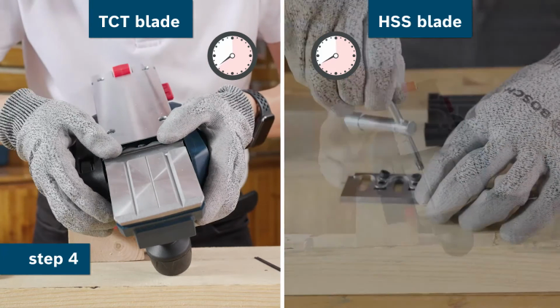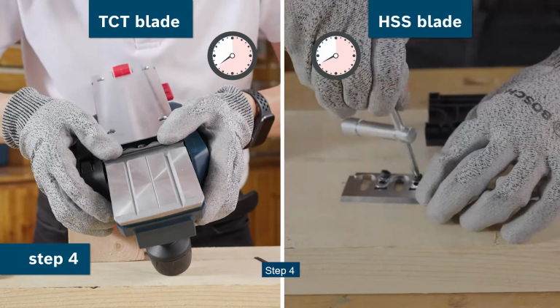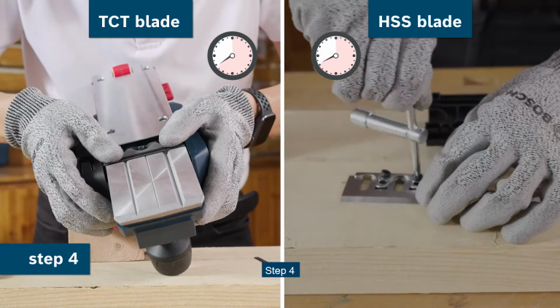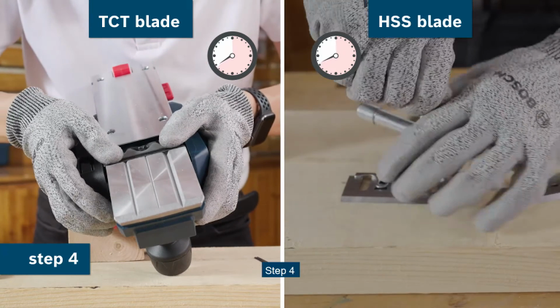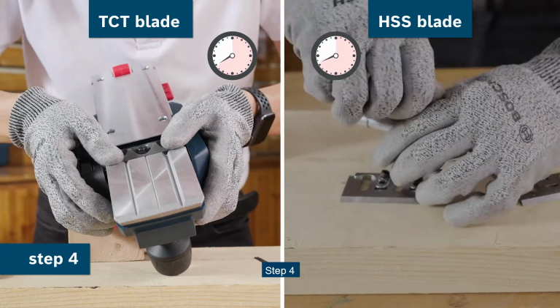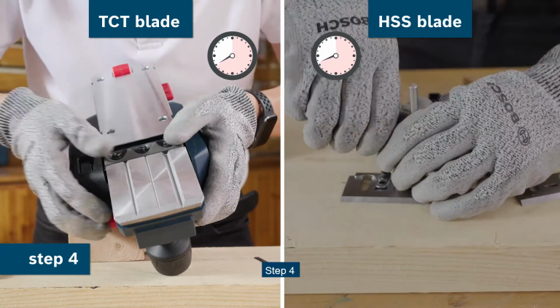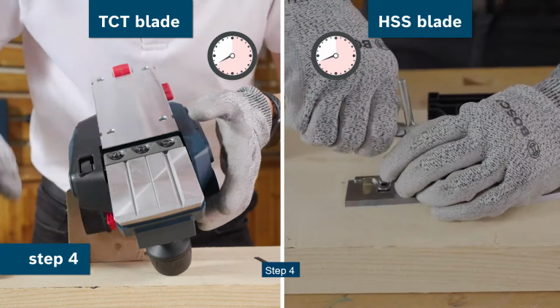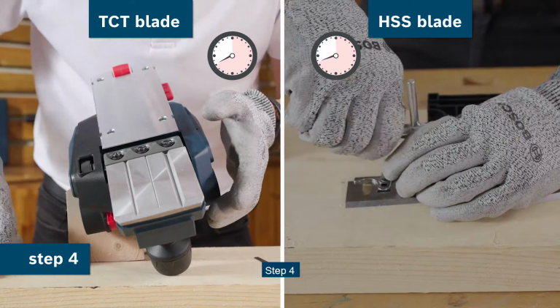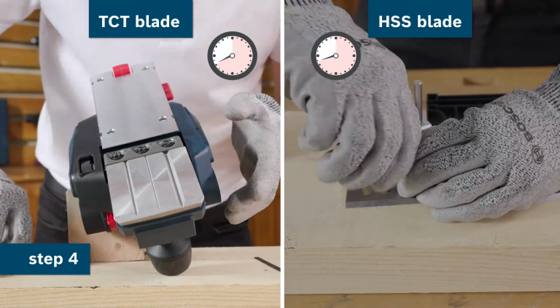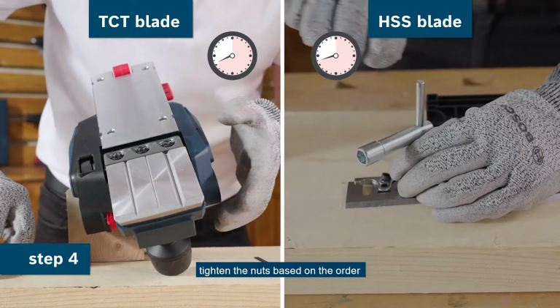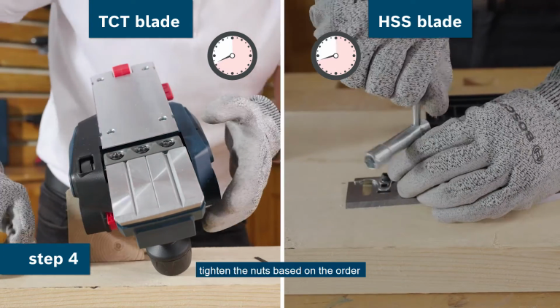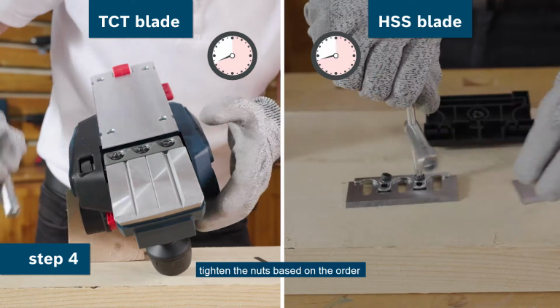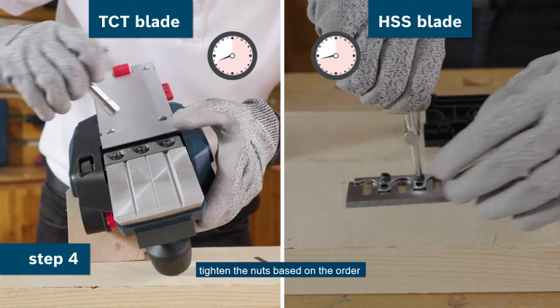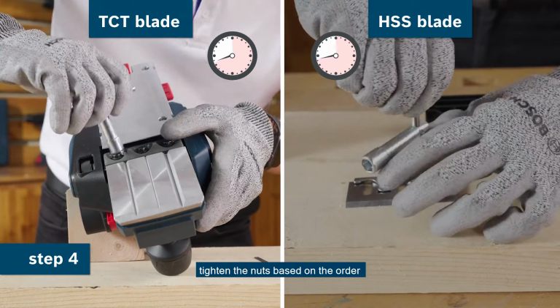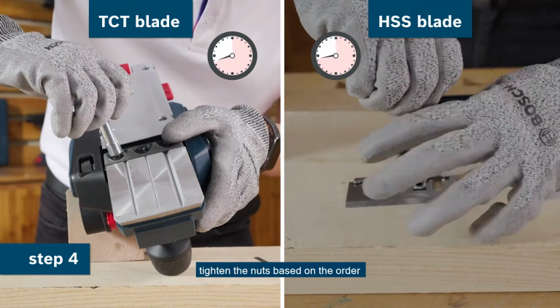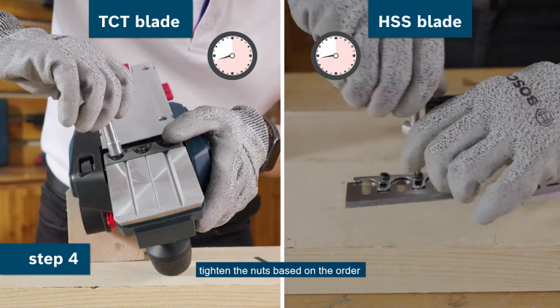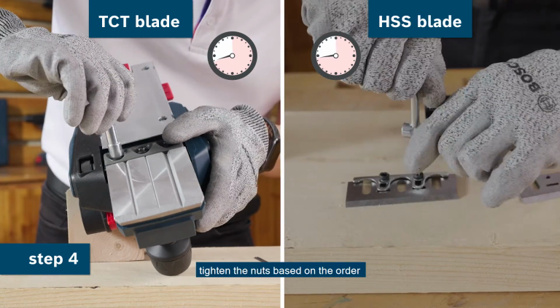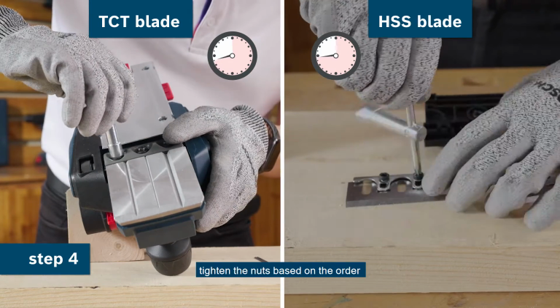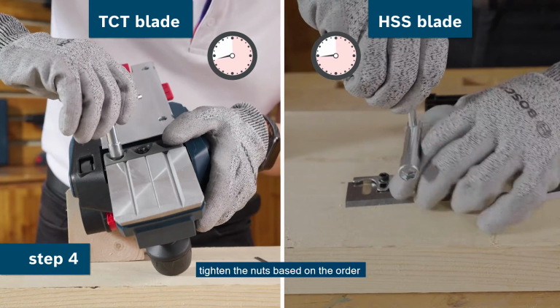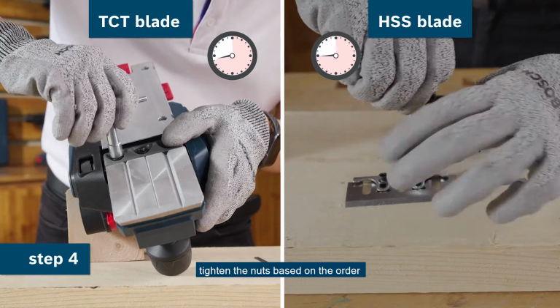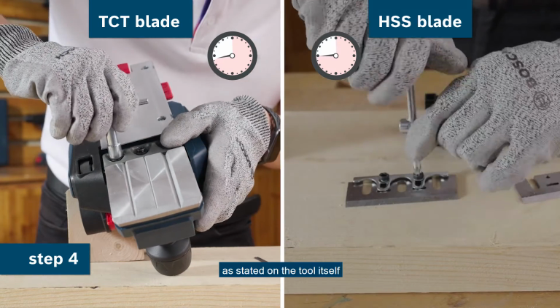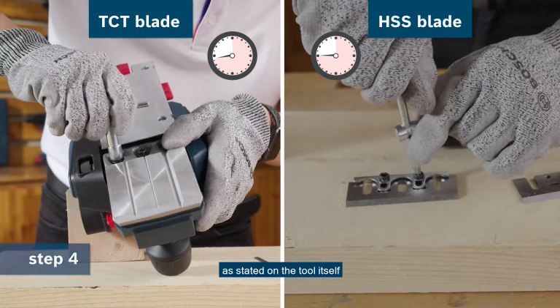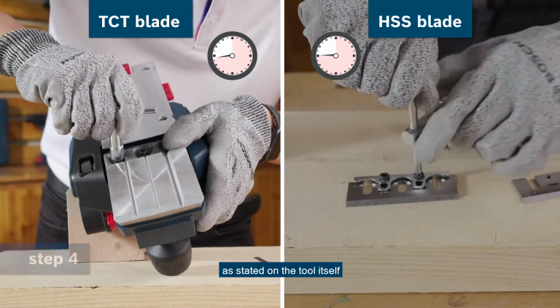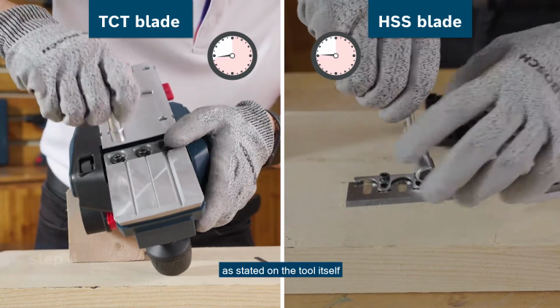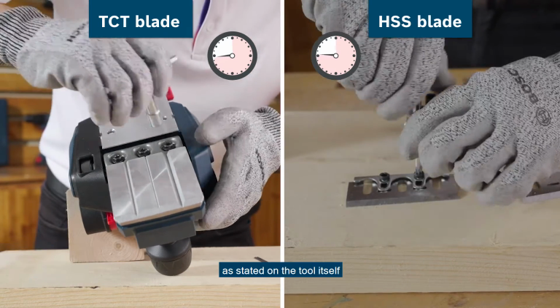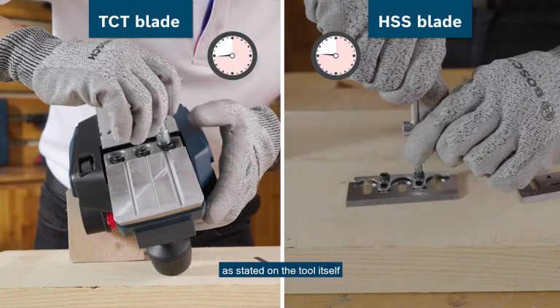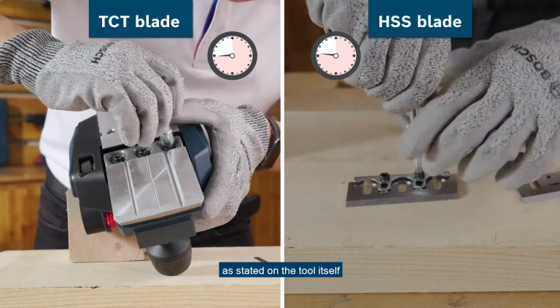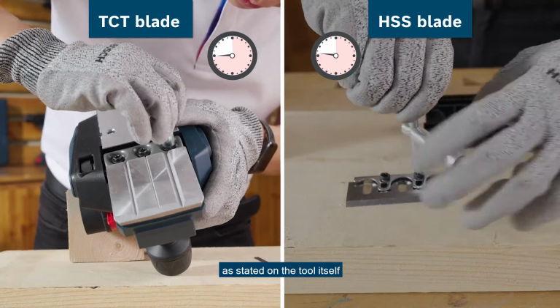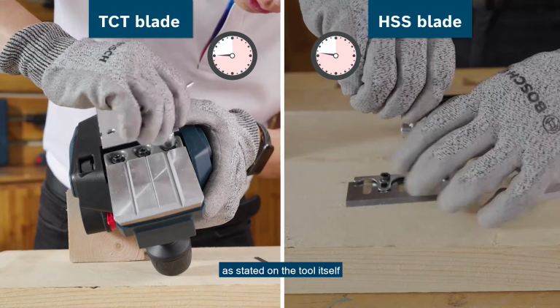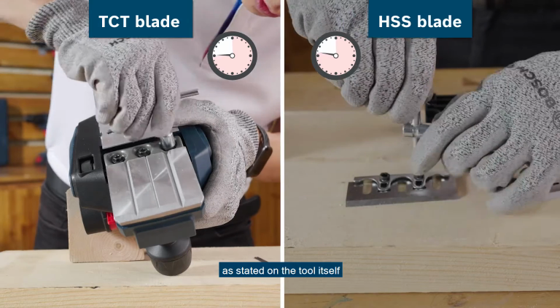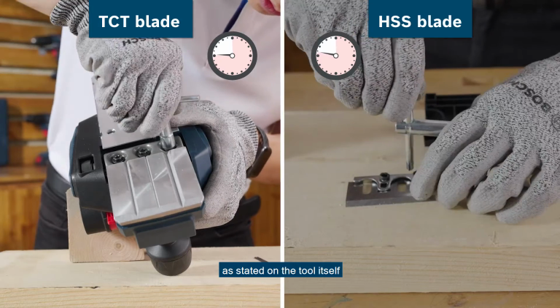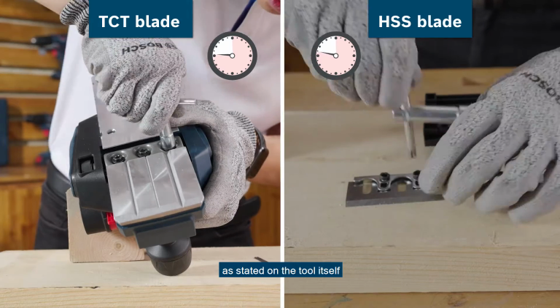Step 4: Tighten the nuts based on the order as stated on the tool itself.